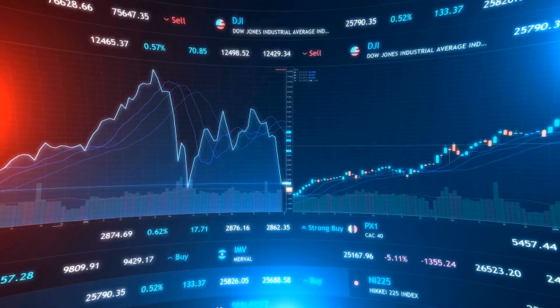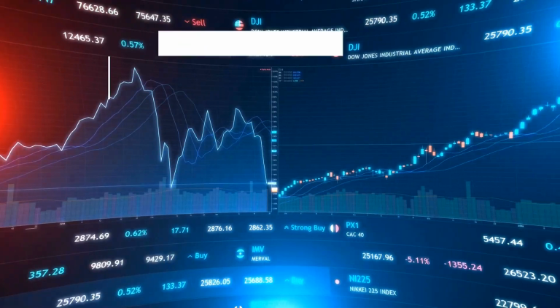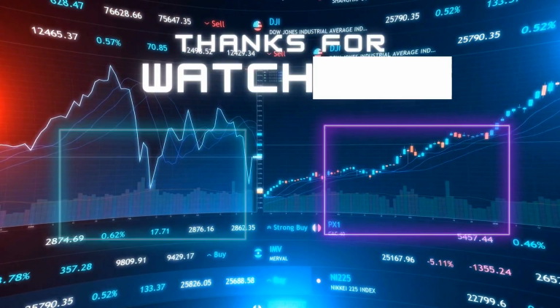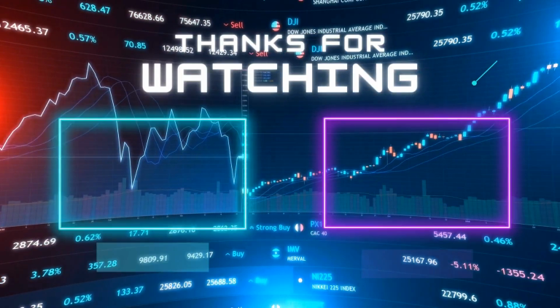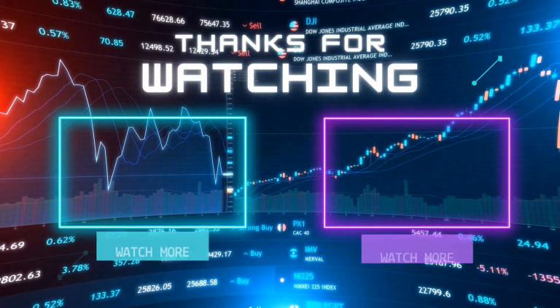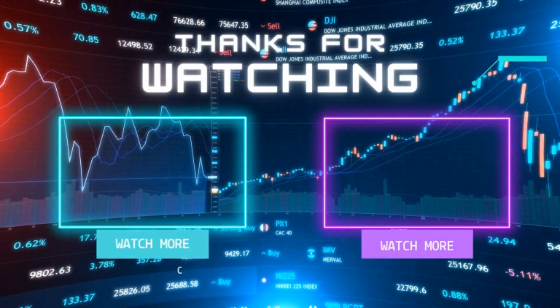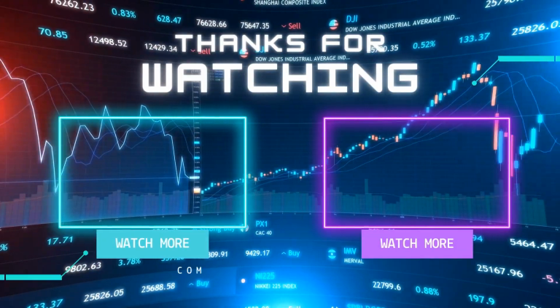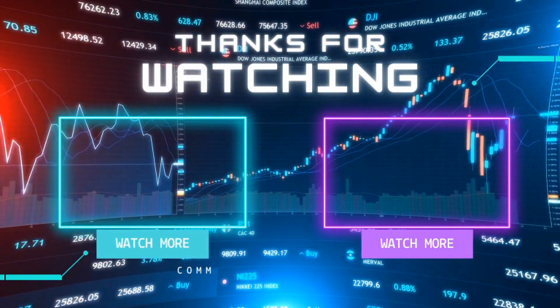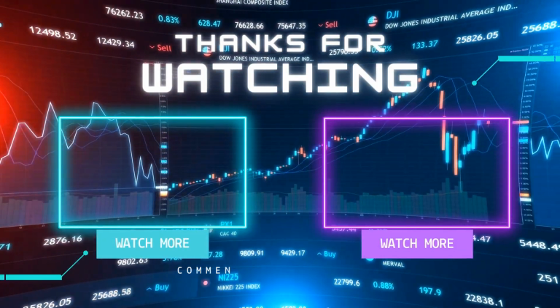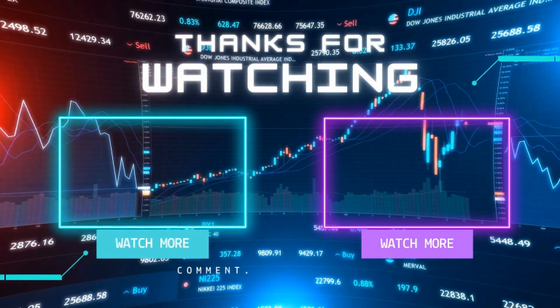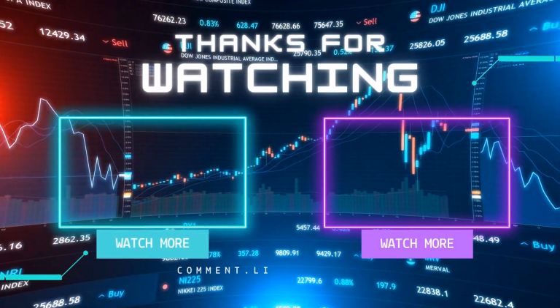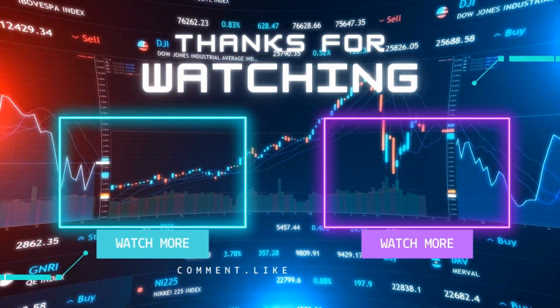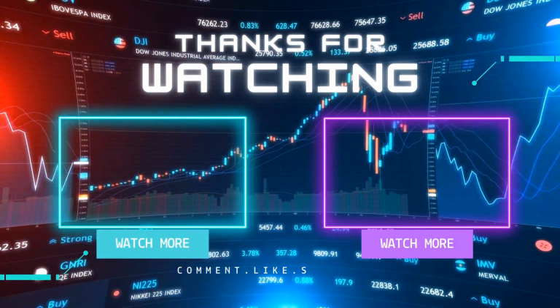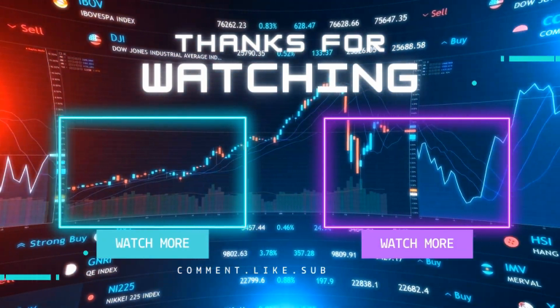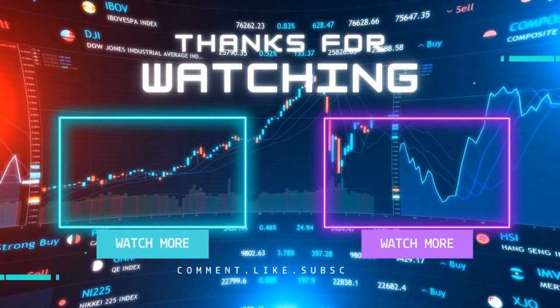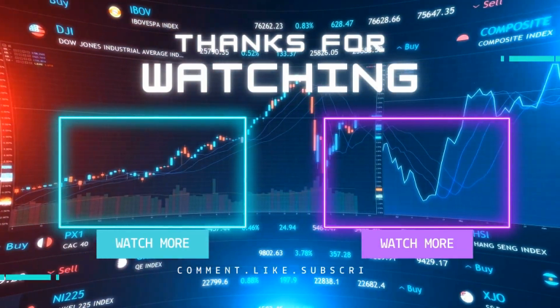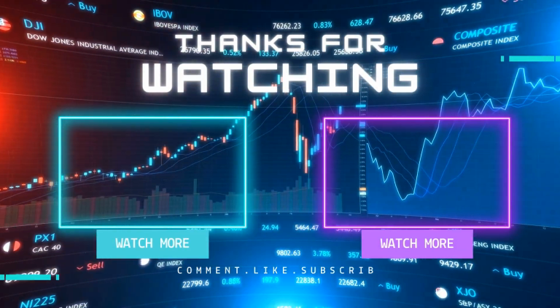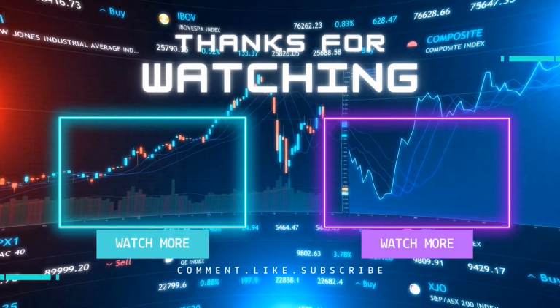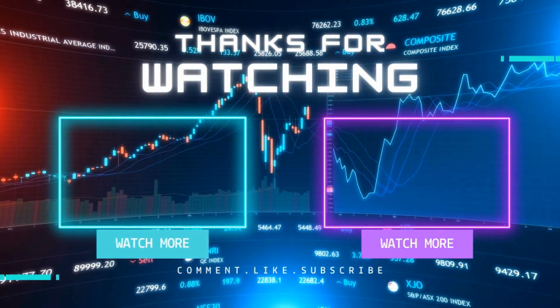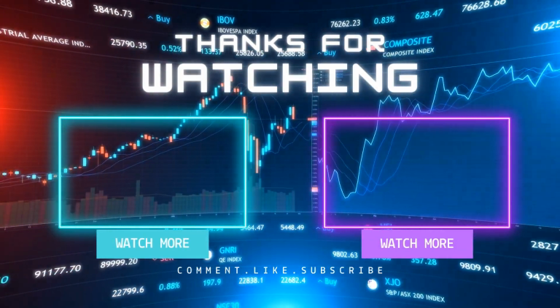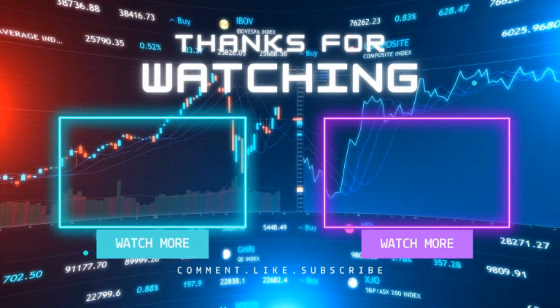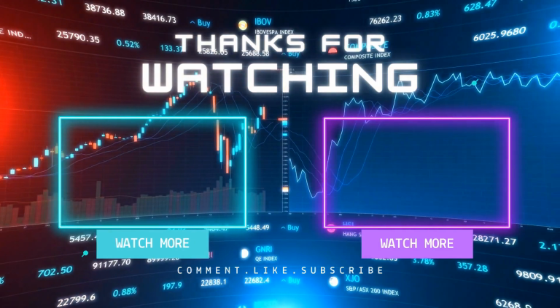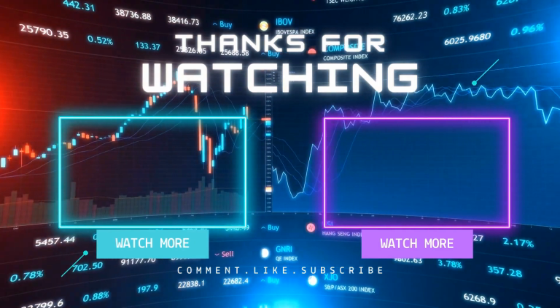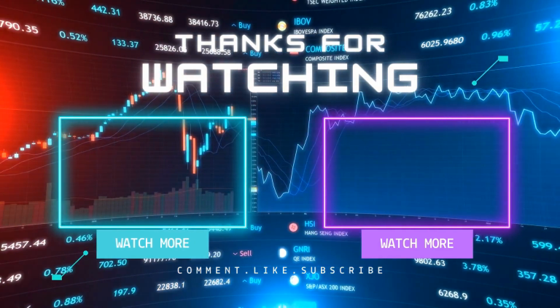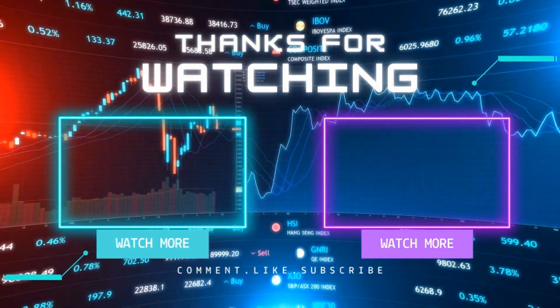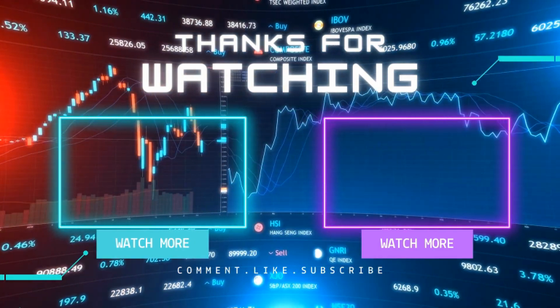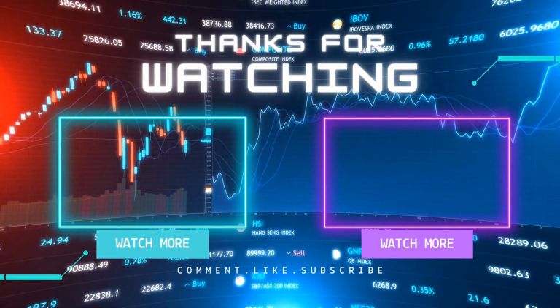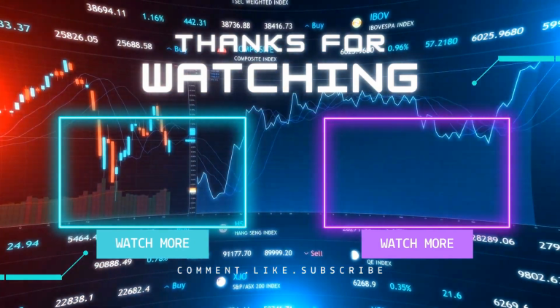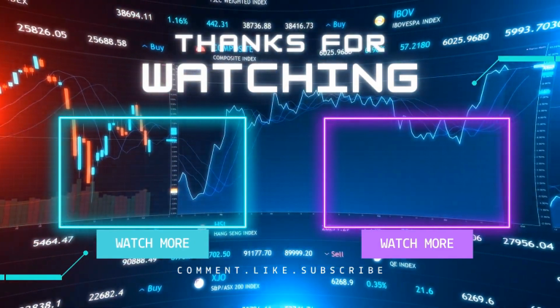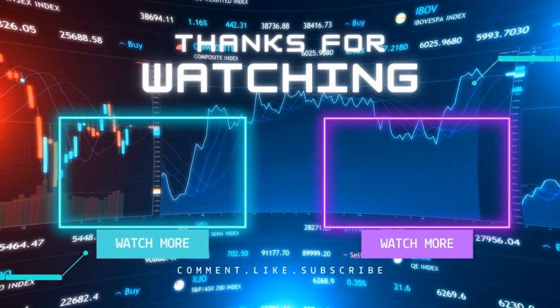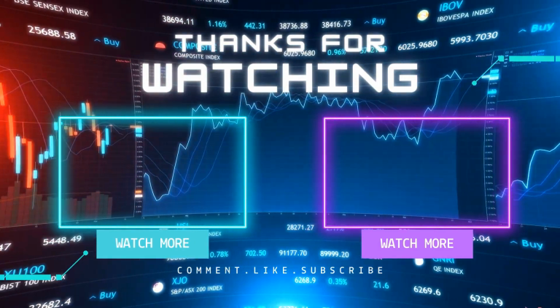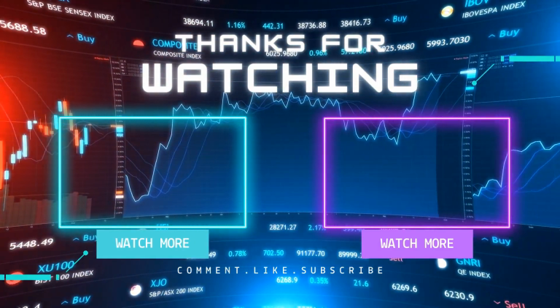Before you go, though, we've got some fantastic recommendations for you. If you're into stock market news and updates, you're going to love these picks.